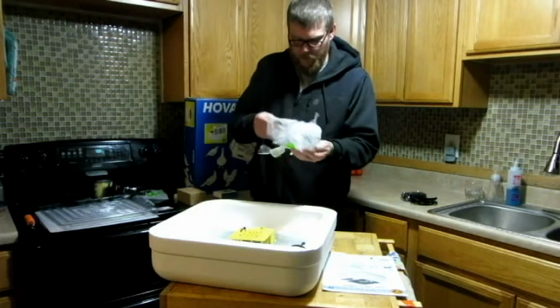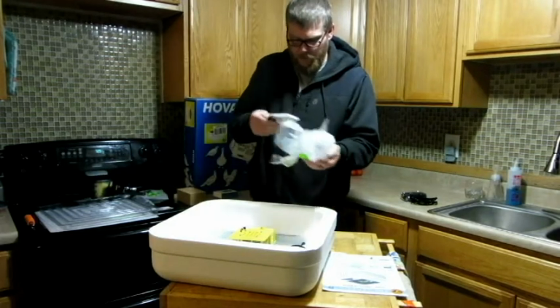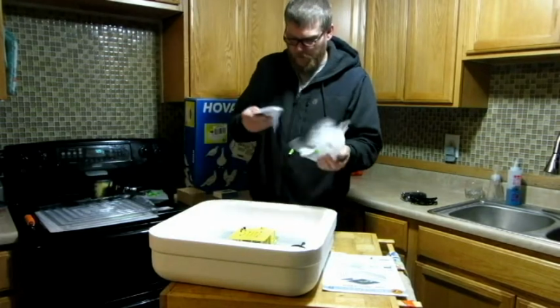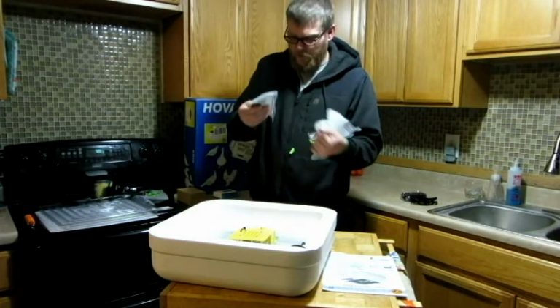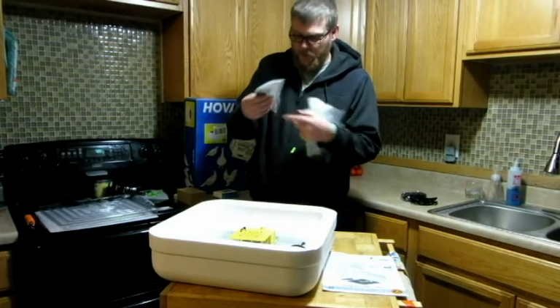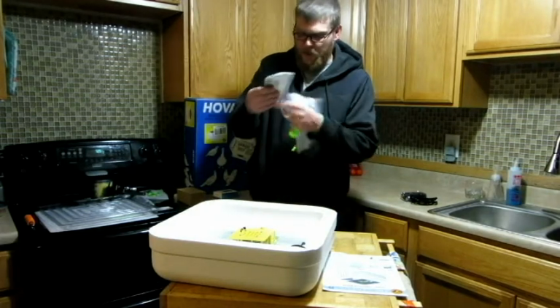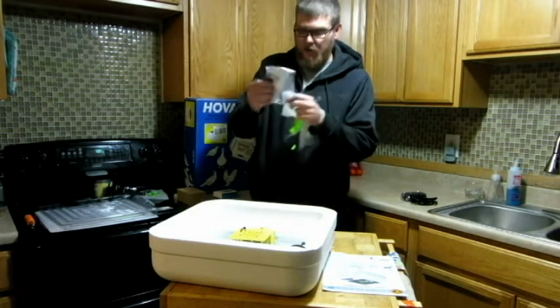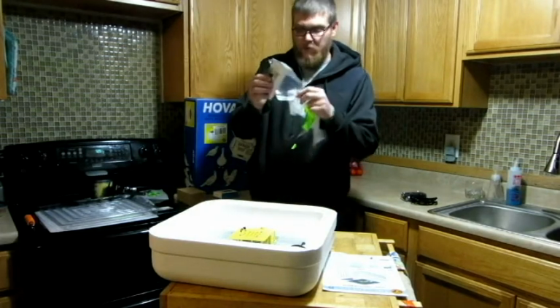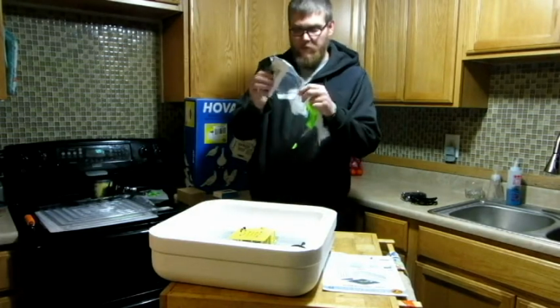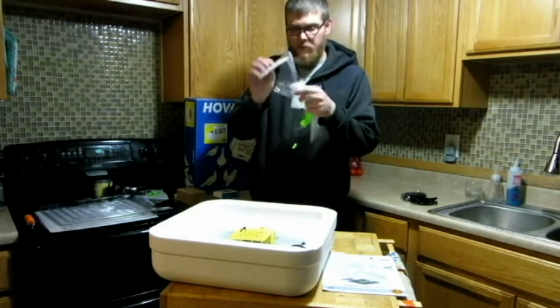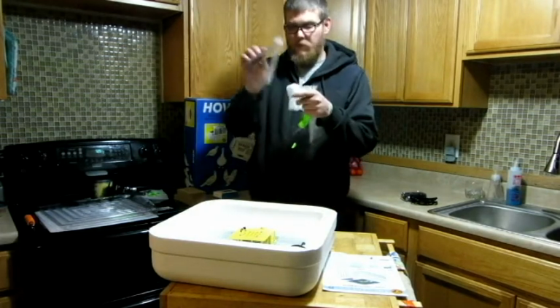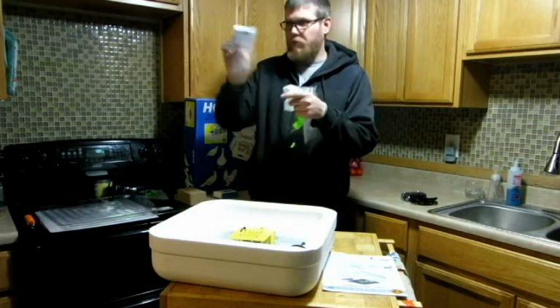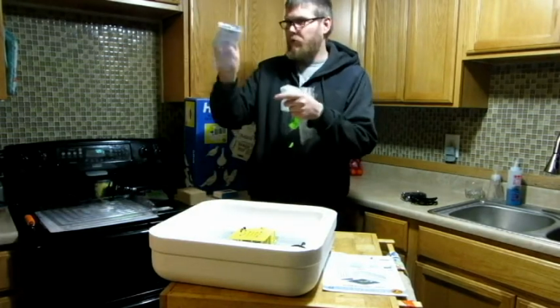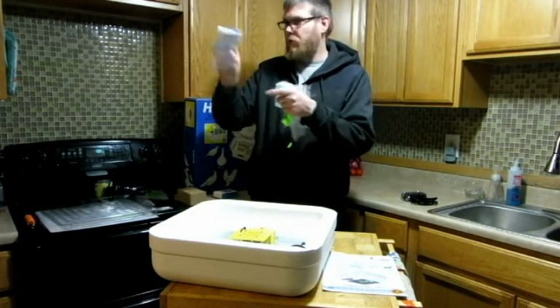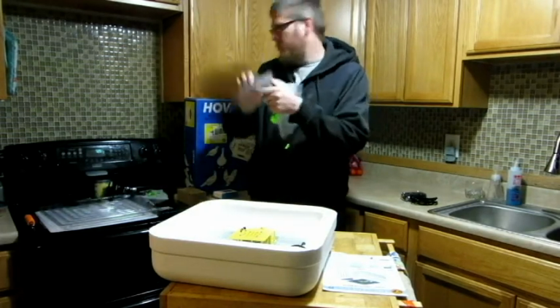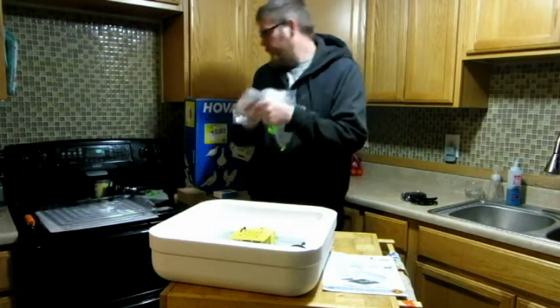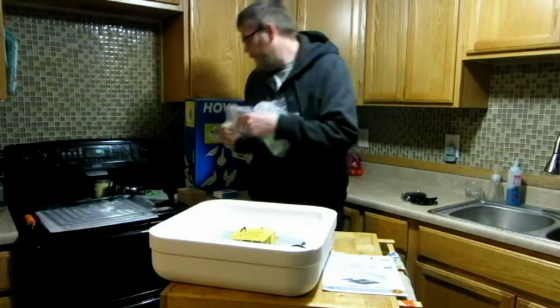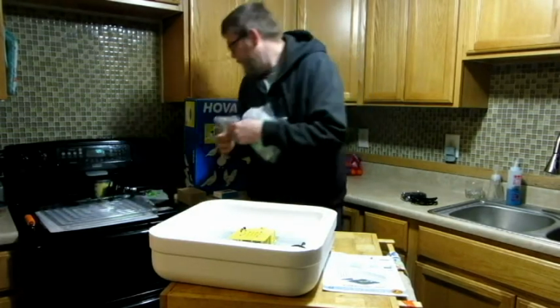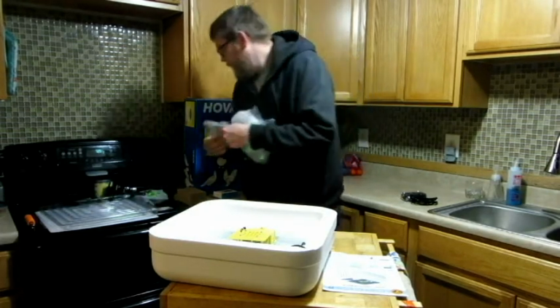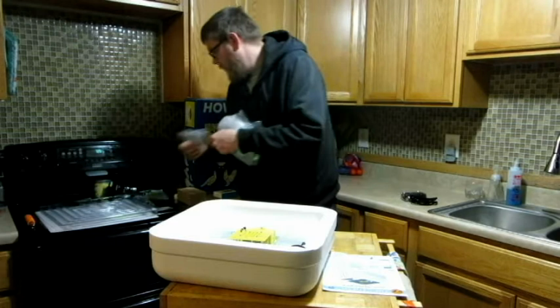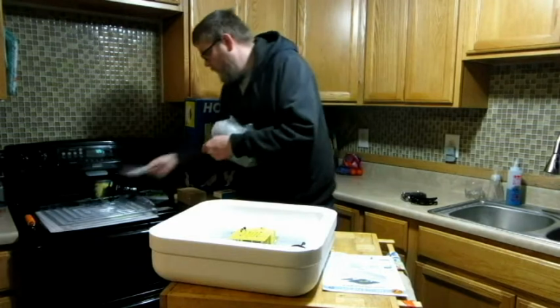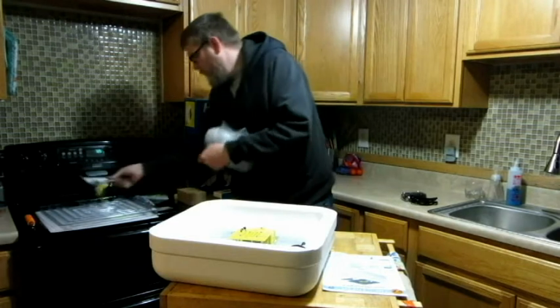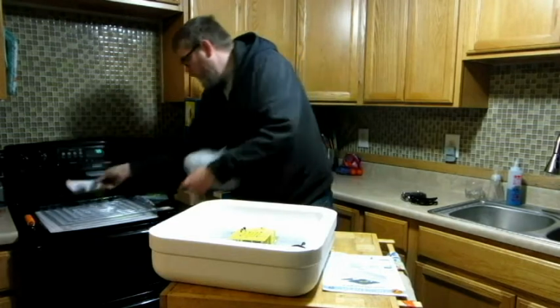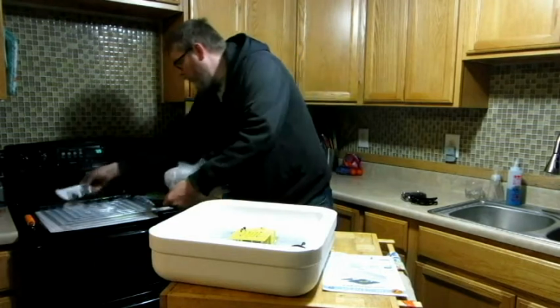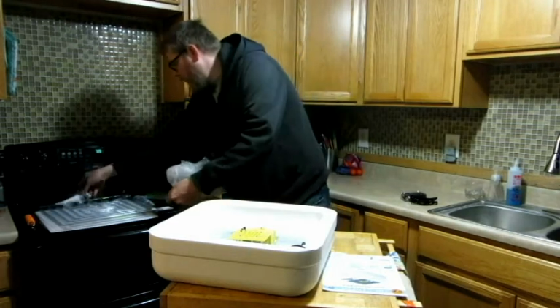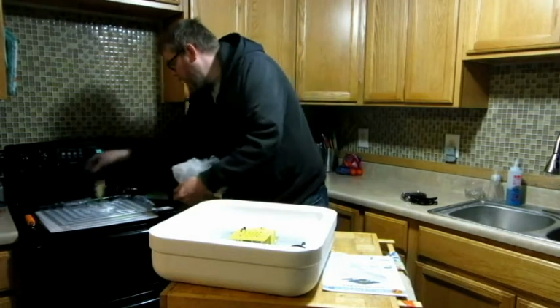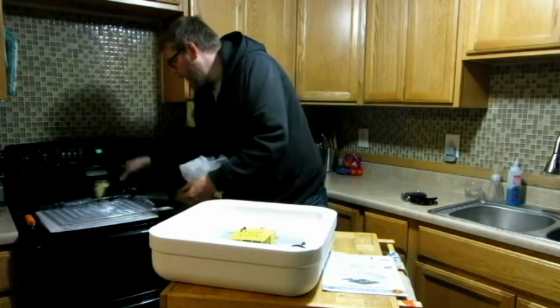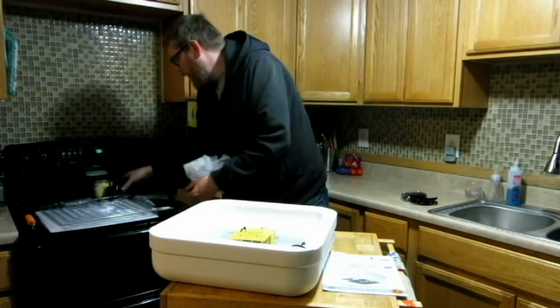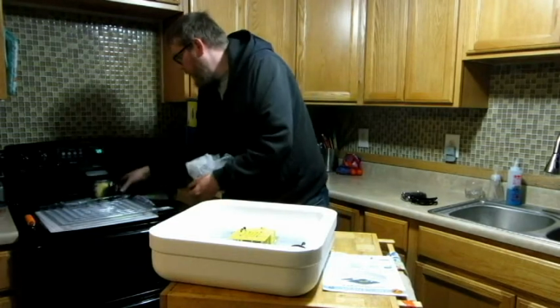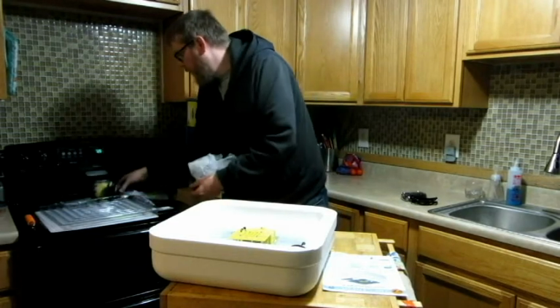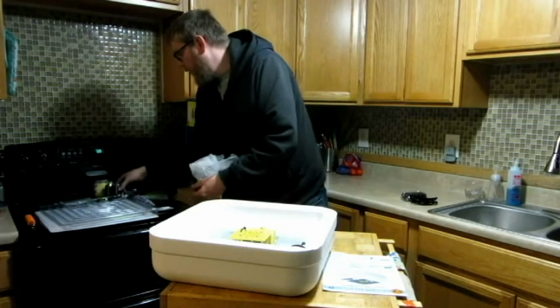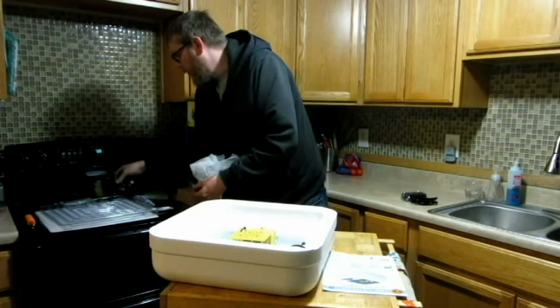The egg turner comes with a manual and a little screw. I'm putting all this right here for right now.